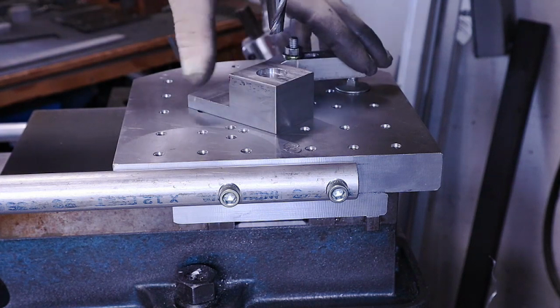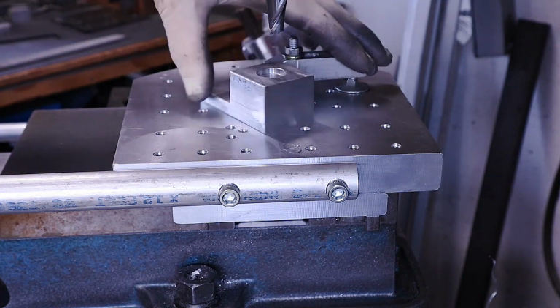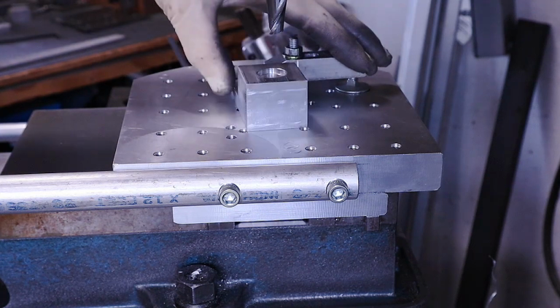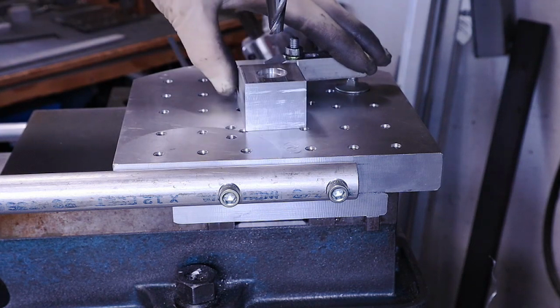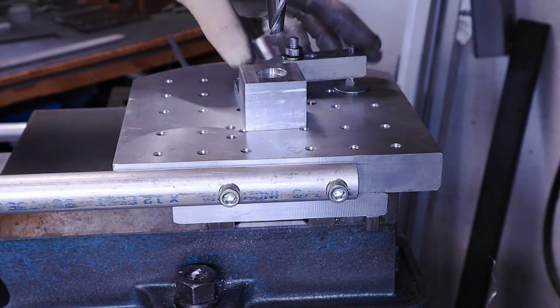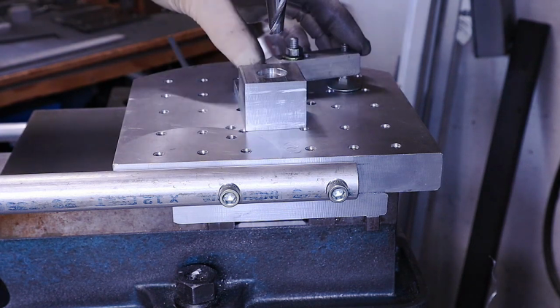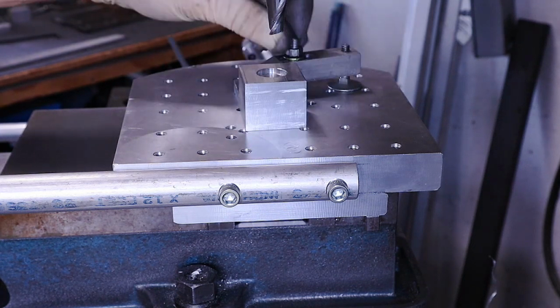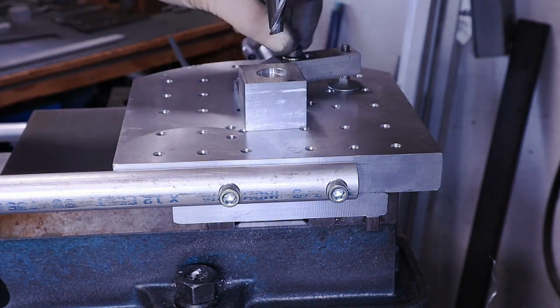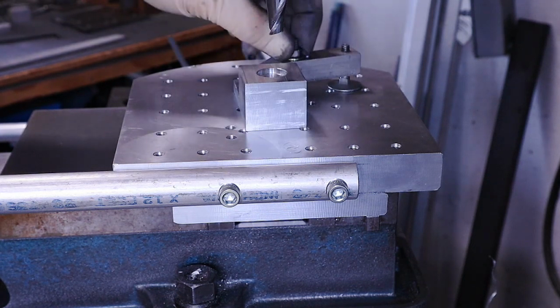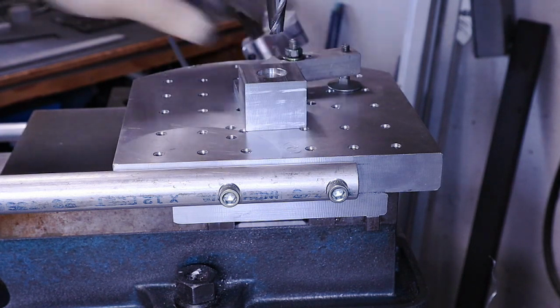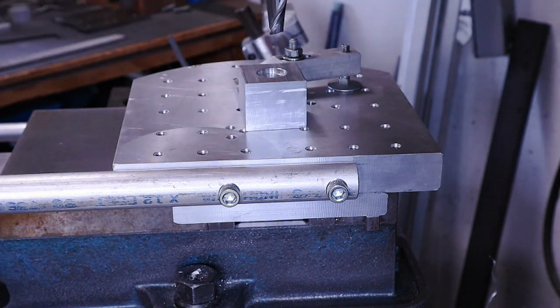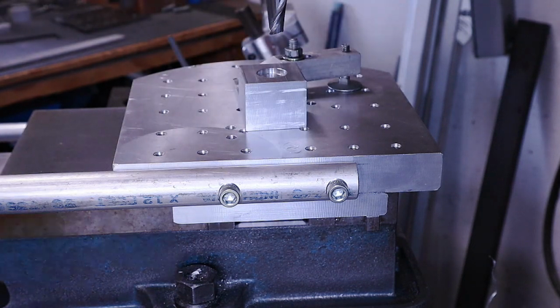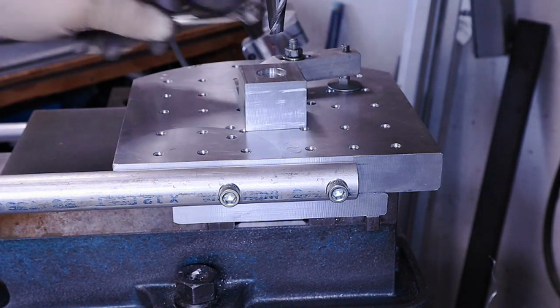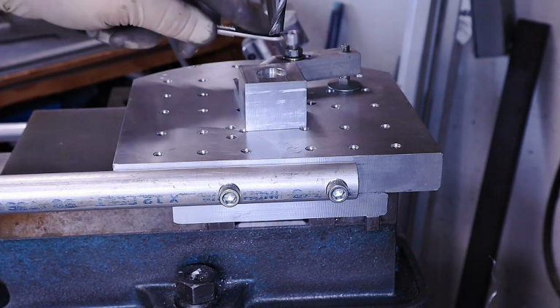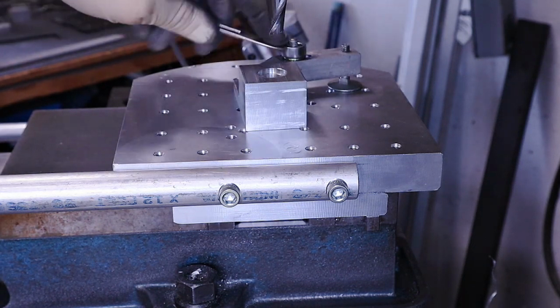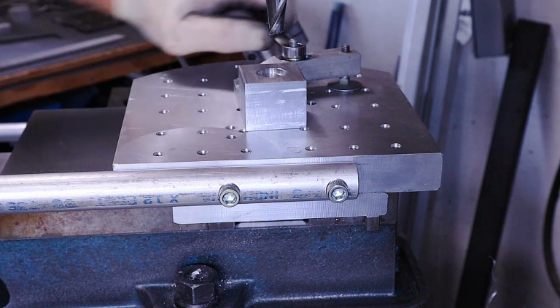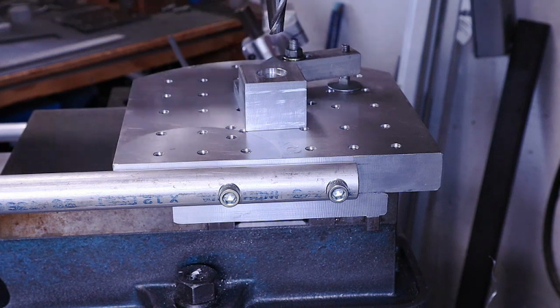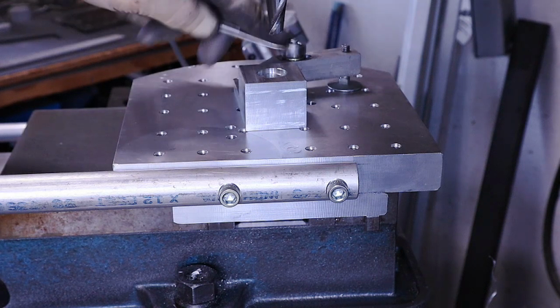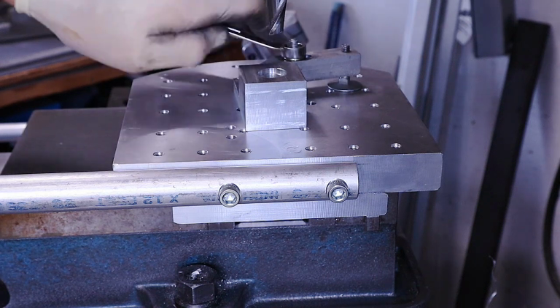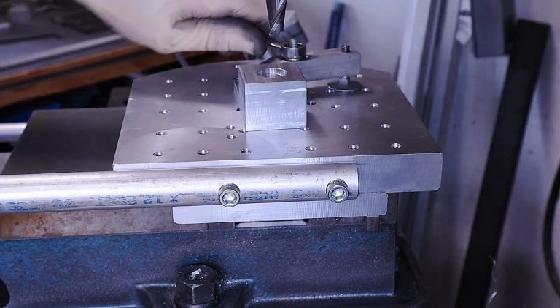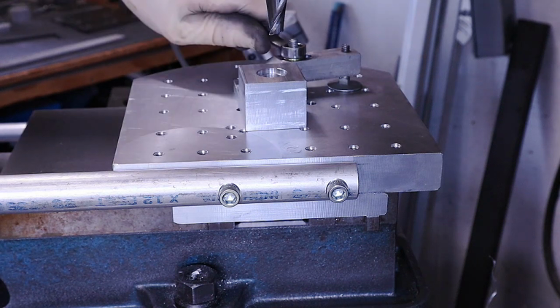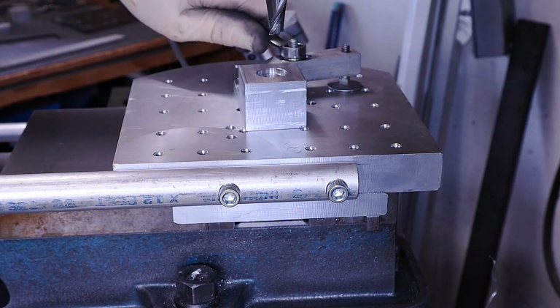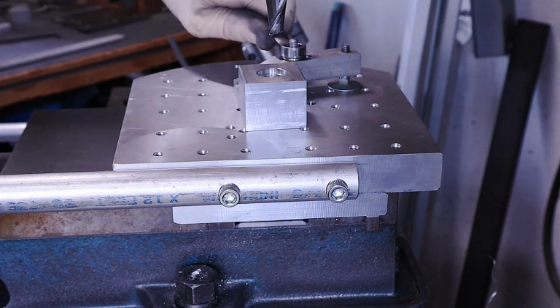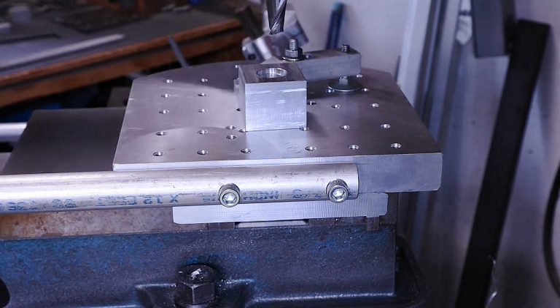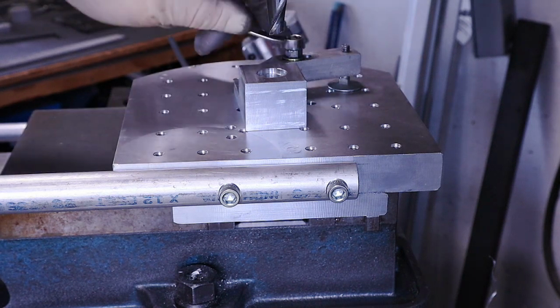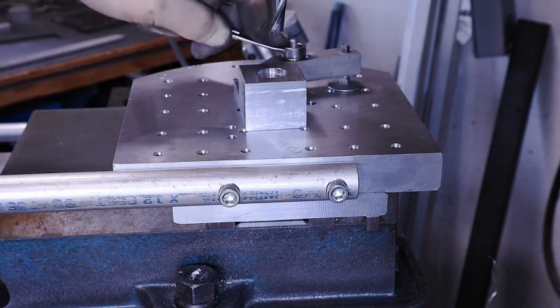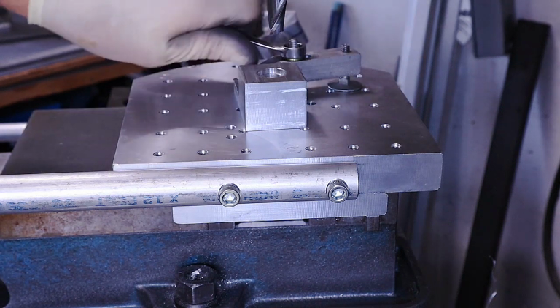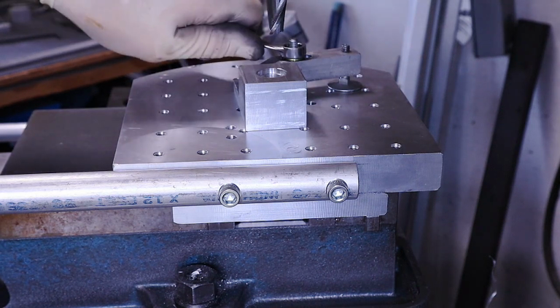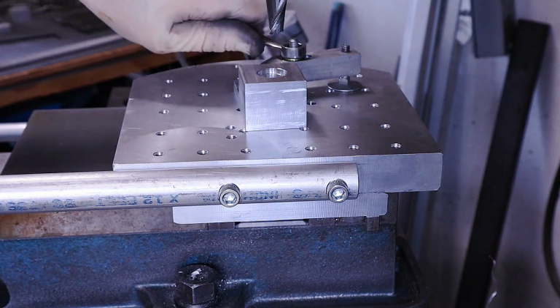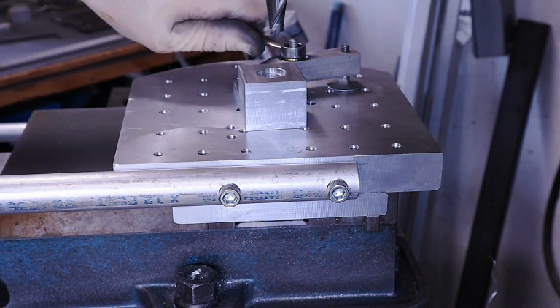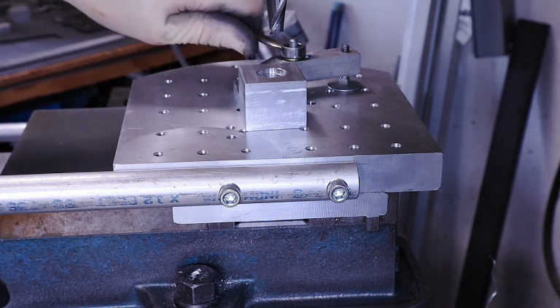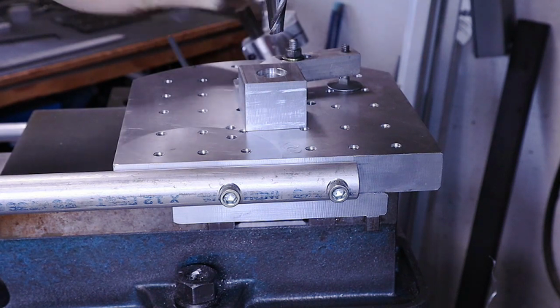This is an example of a 360 degree tapered radius cut on the homemade lever operated rotary table.